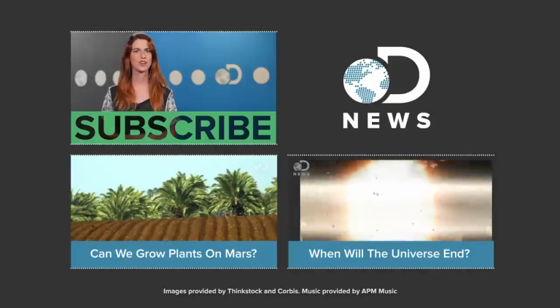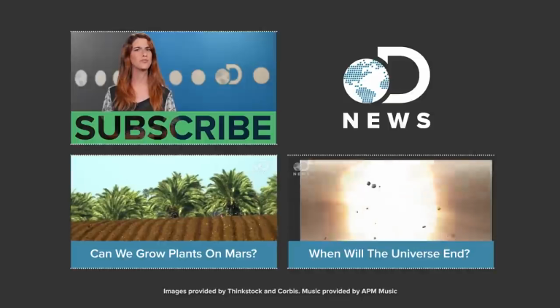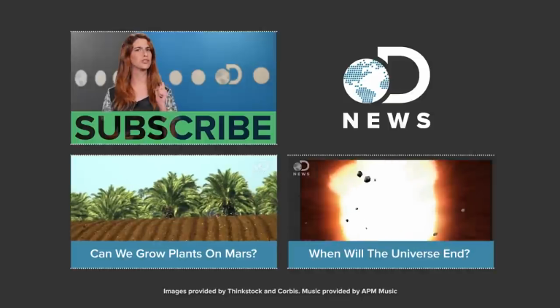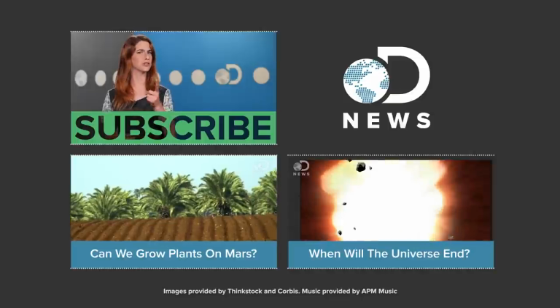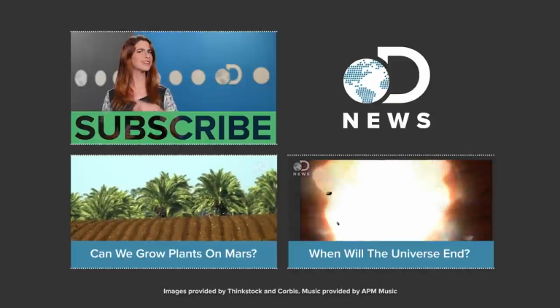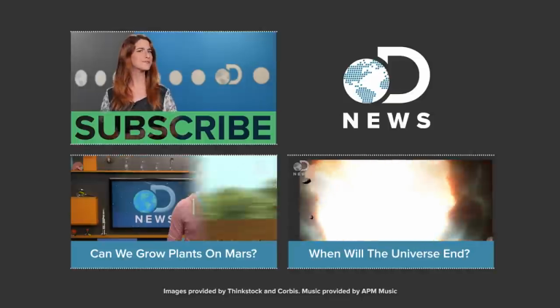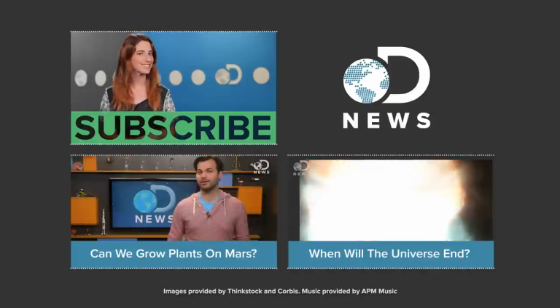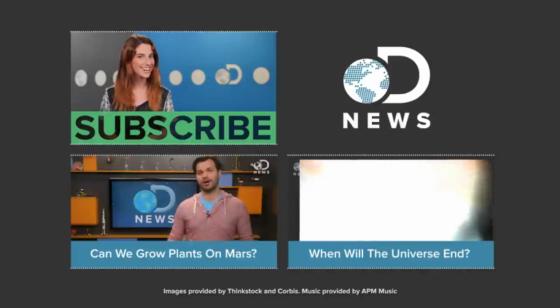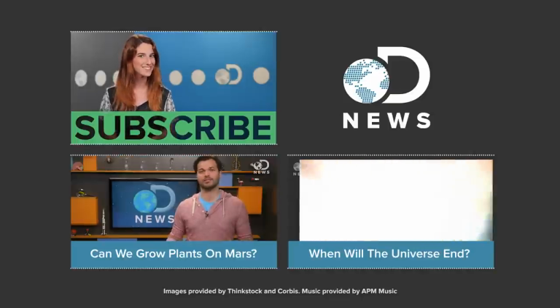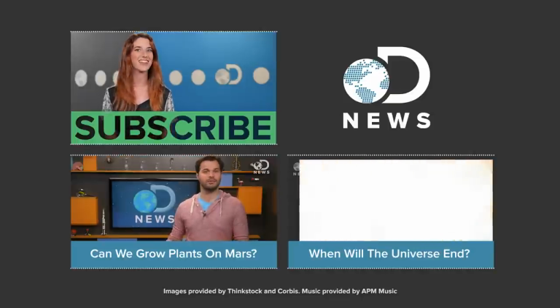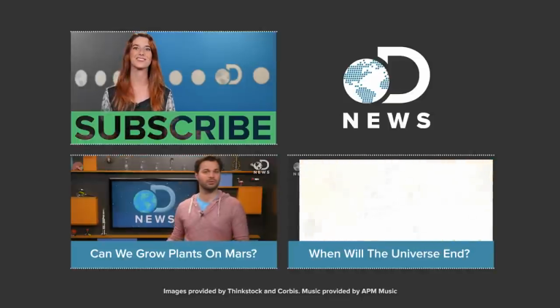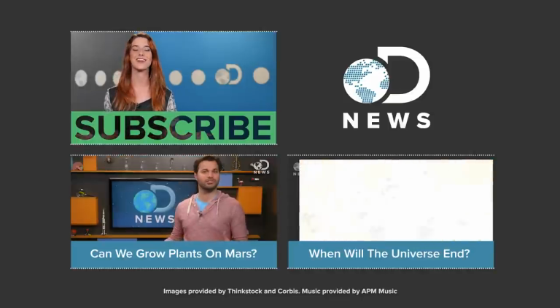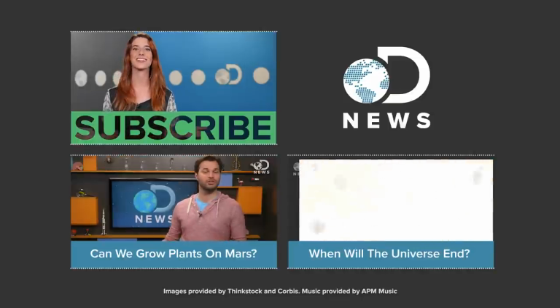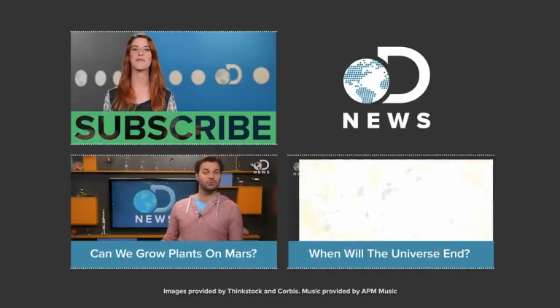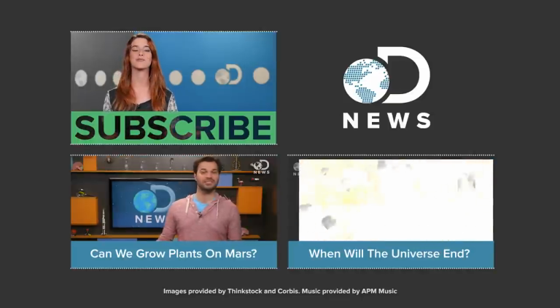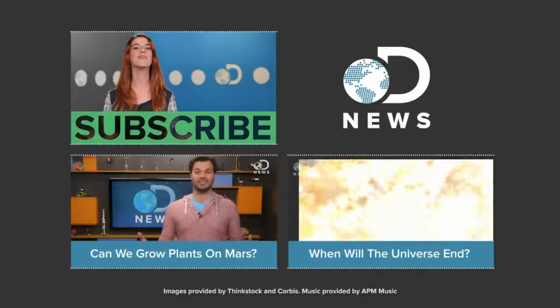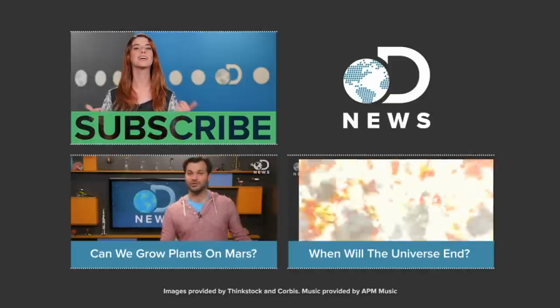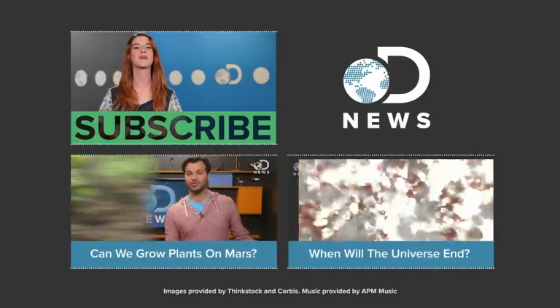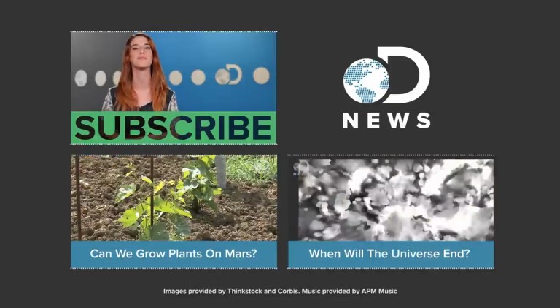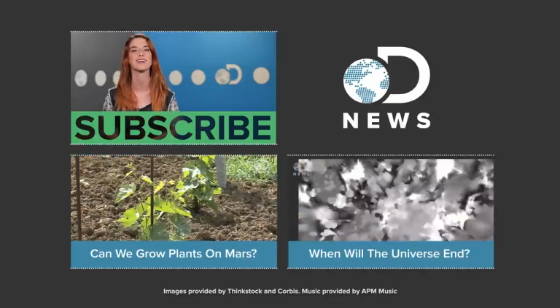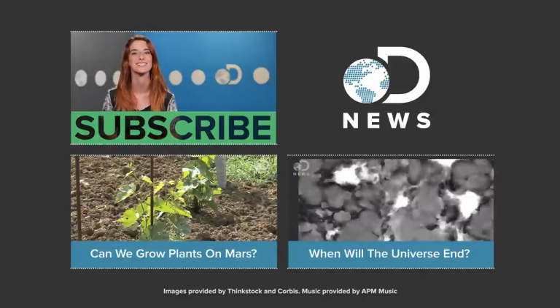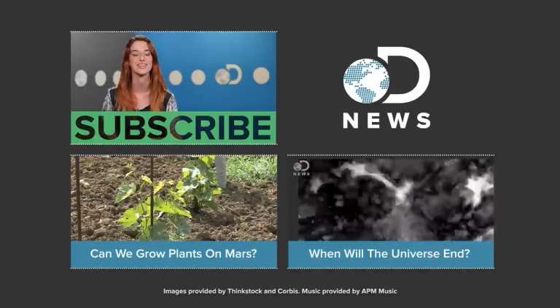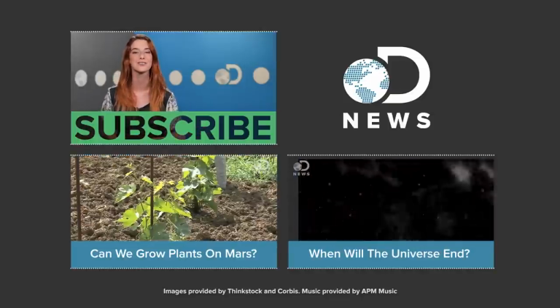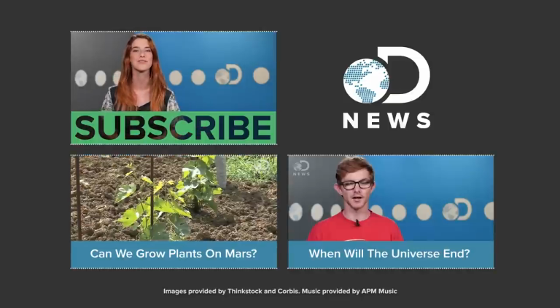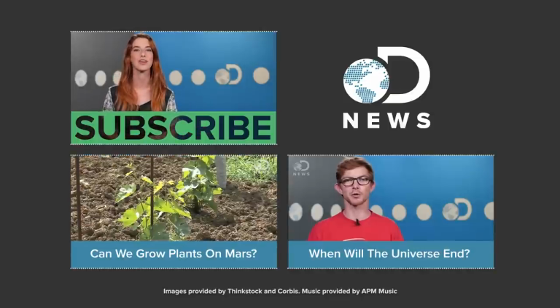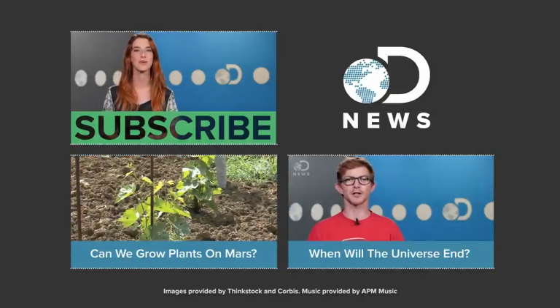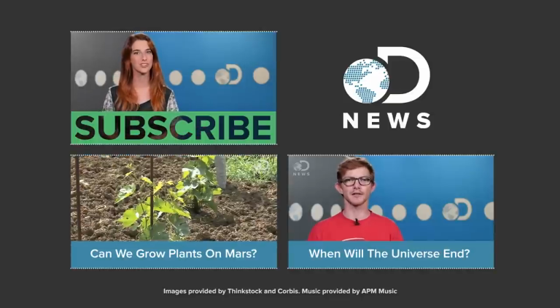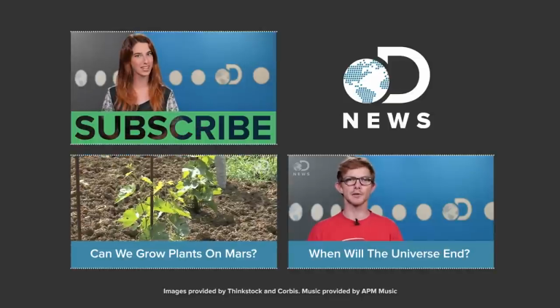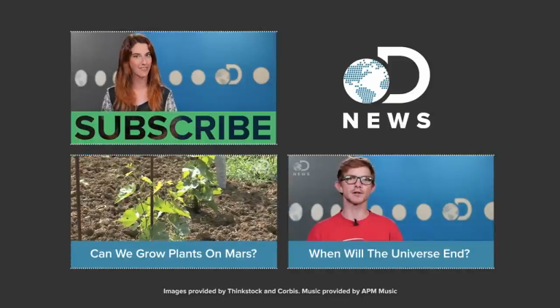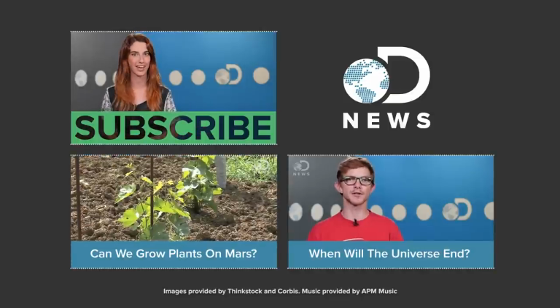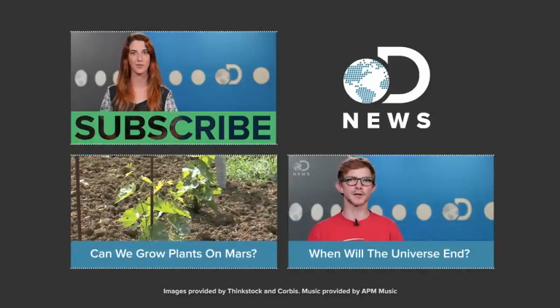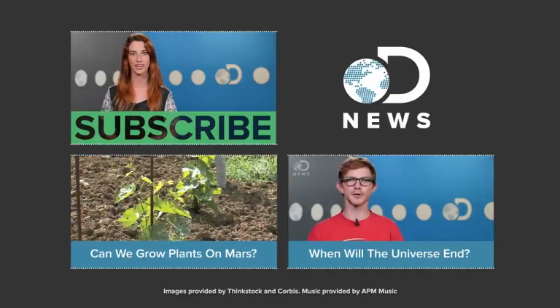So would you eat space lettuce? Let us know down in the comments below and keep coming back here to DNews — we've got new episodes every day of the week.